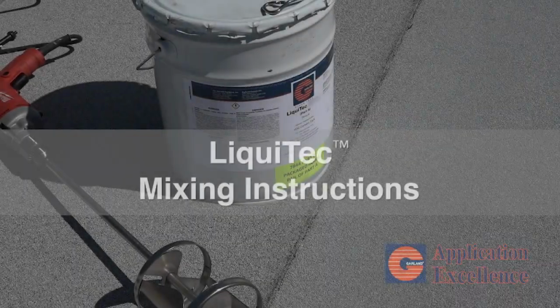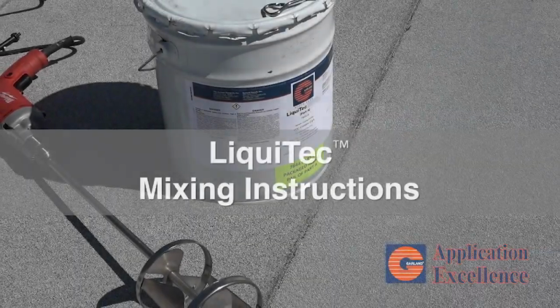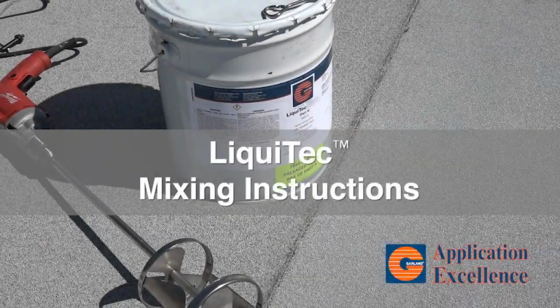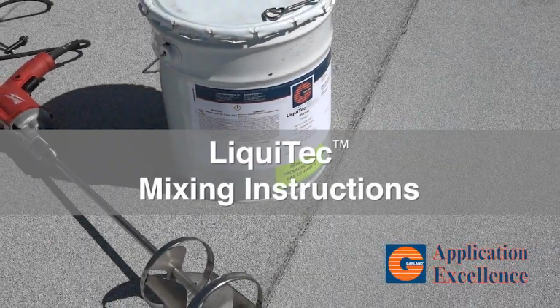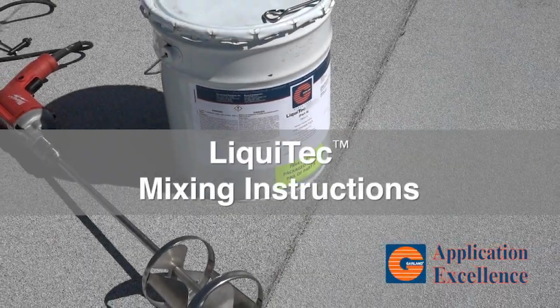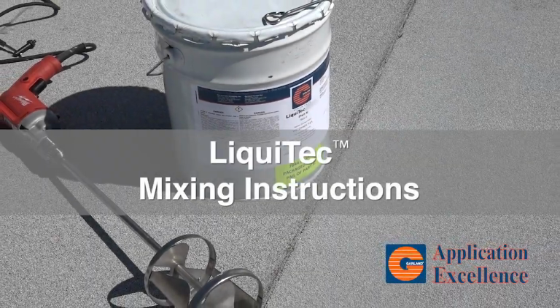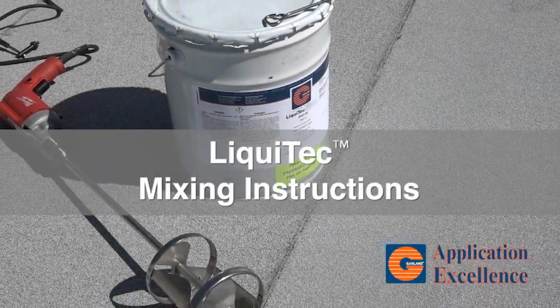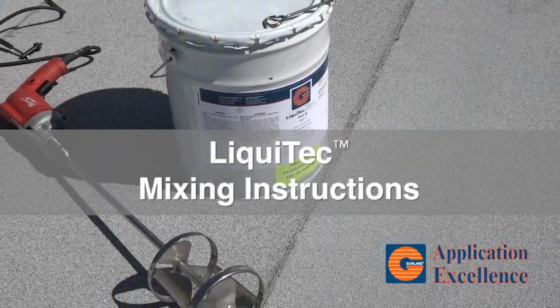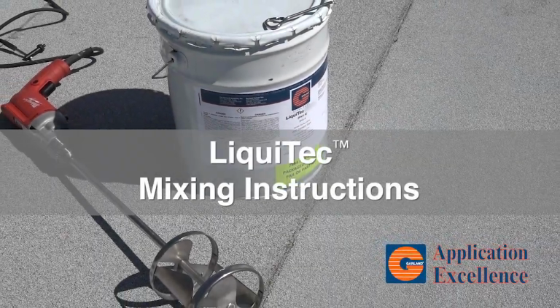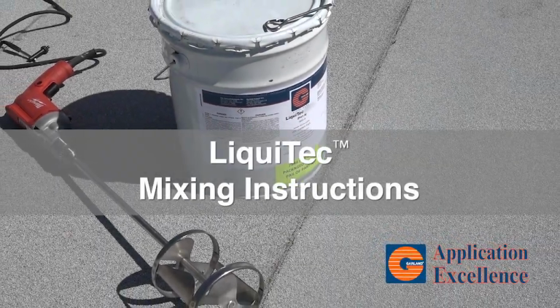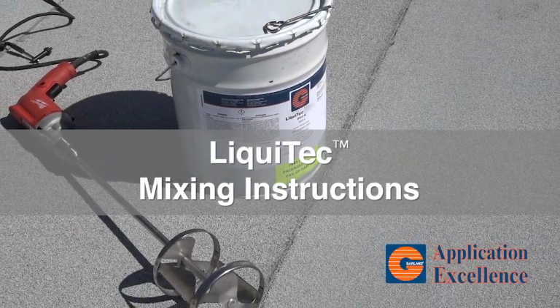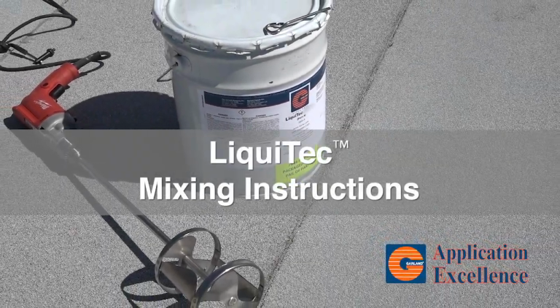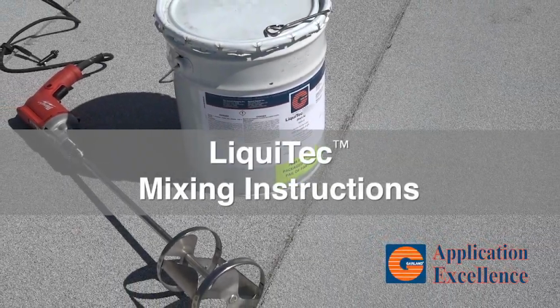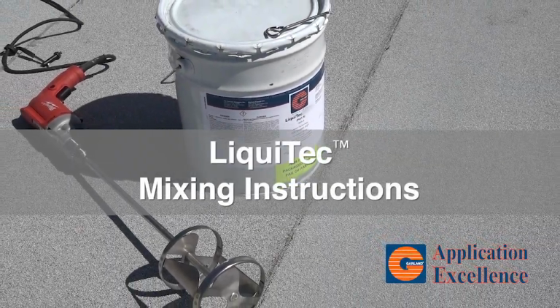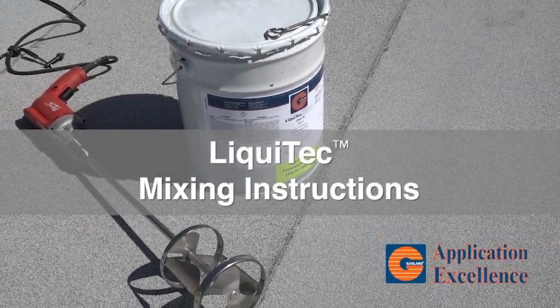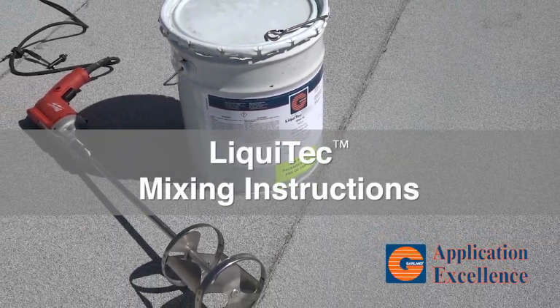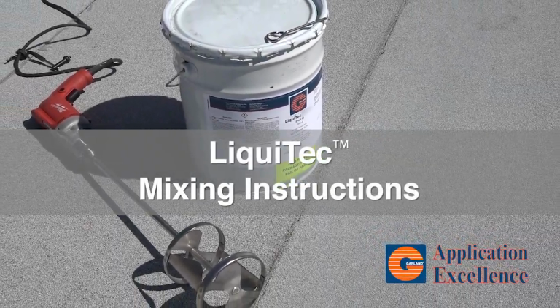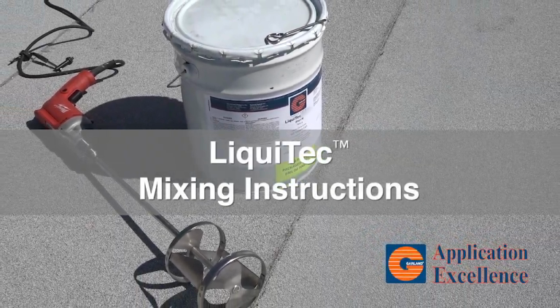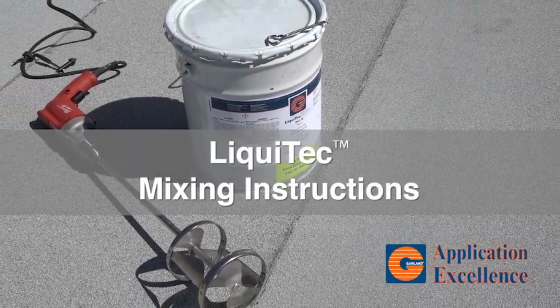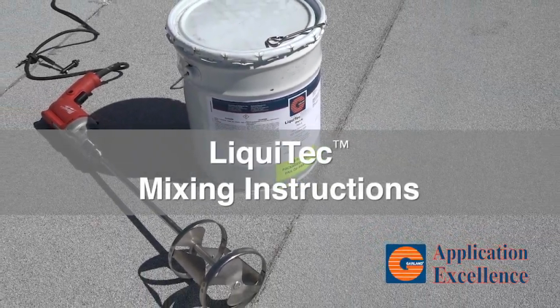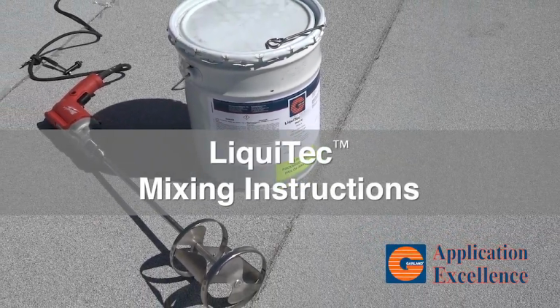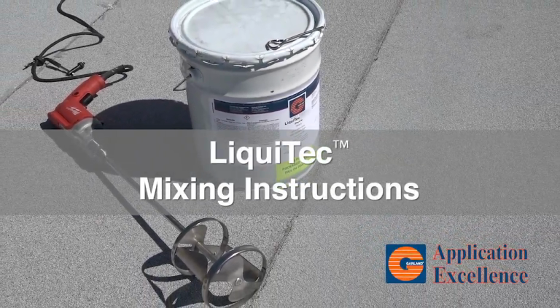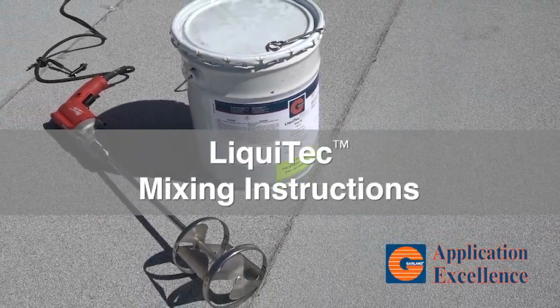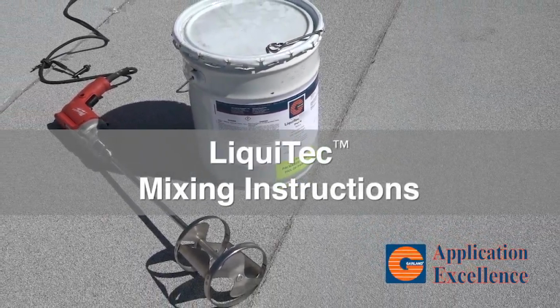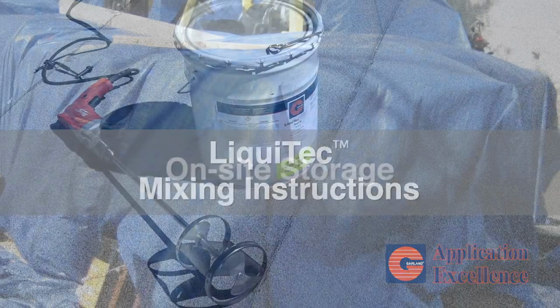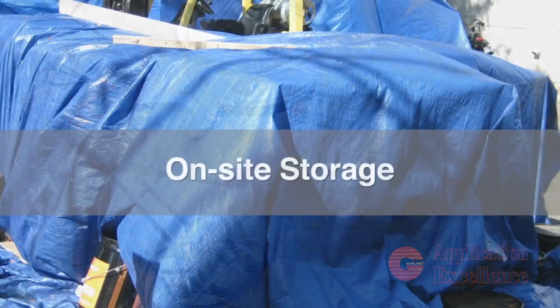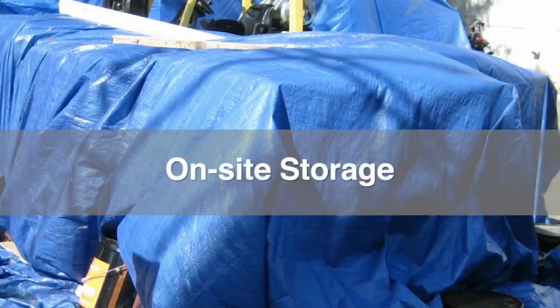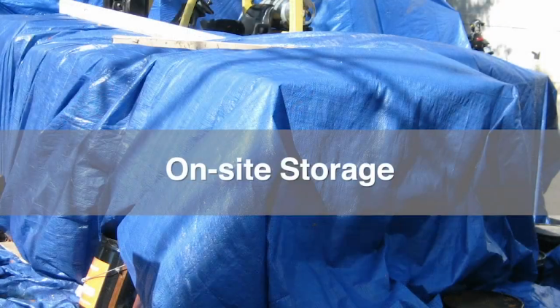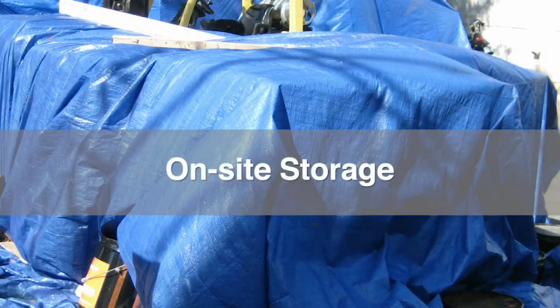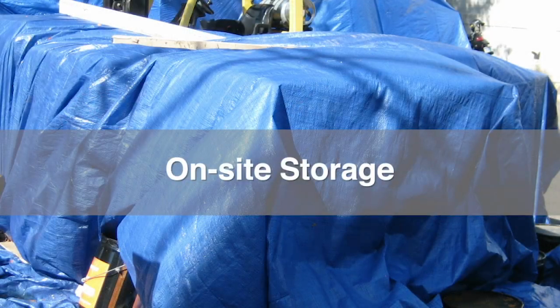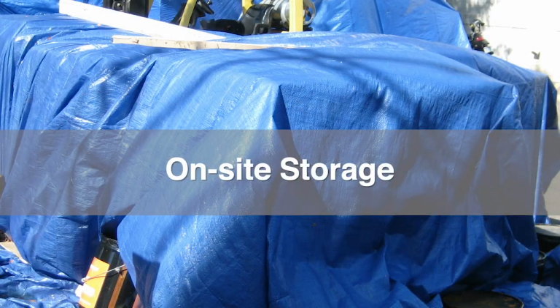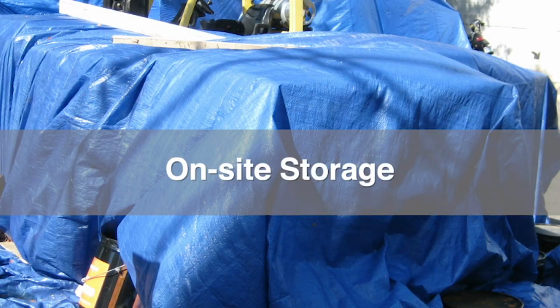Liquitec mixing video instructions. Product on-site storage.